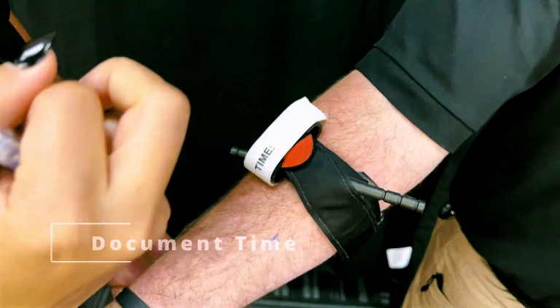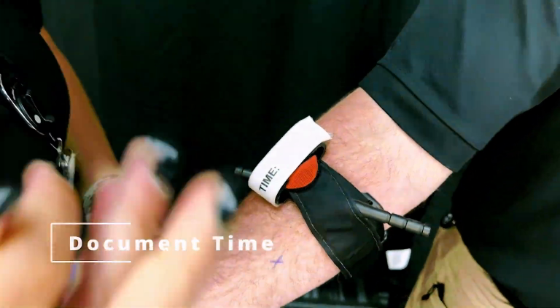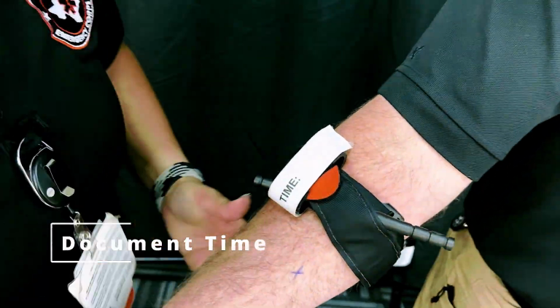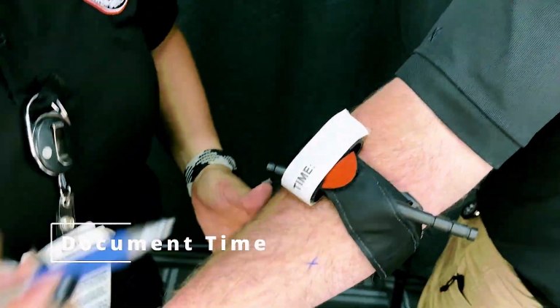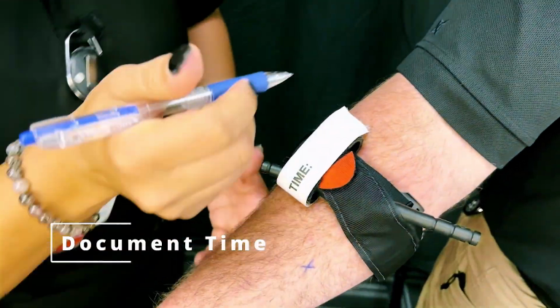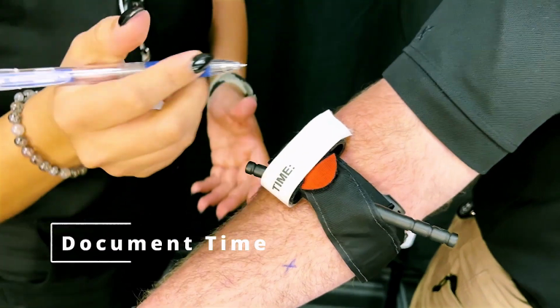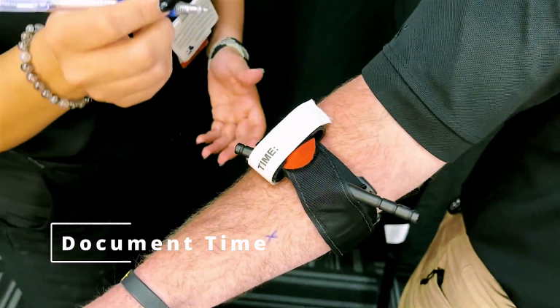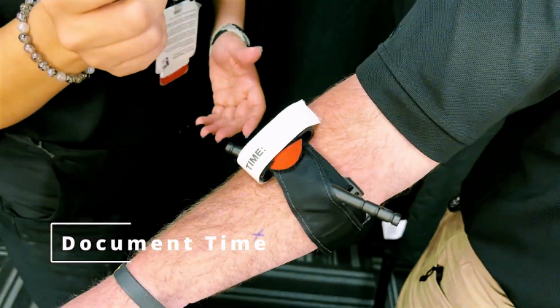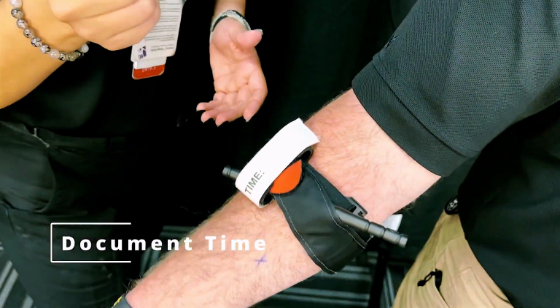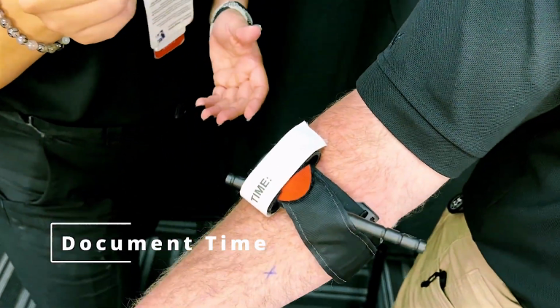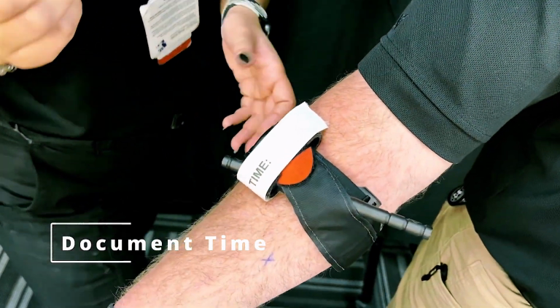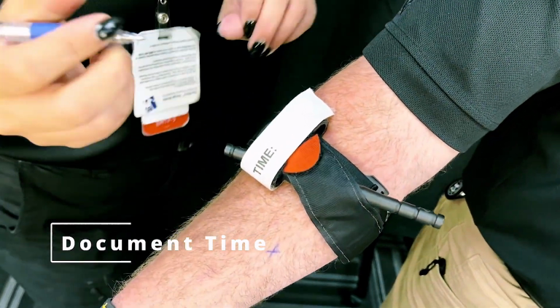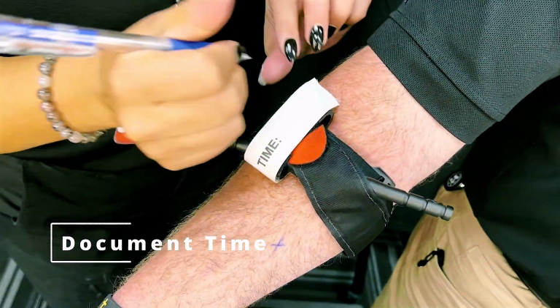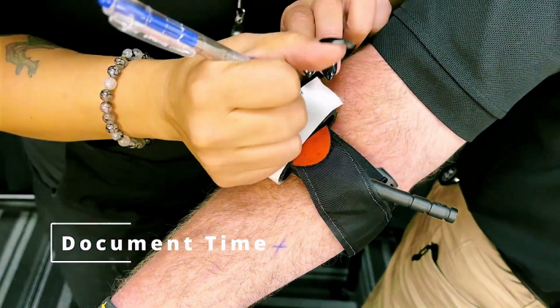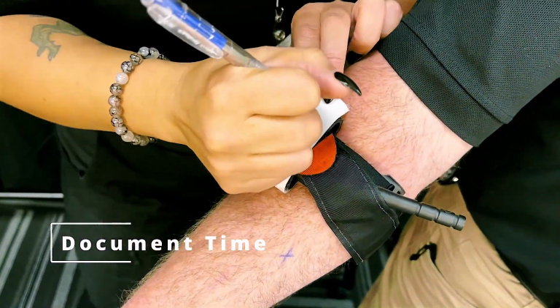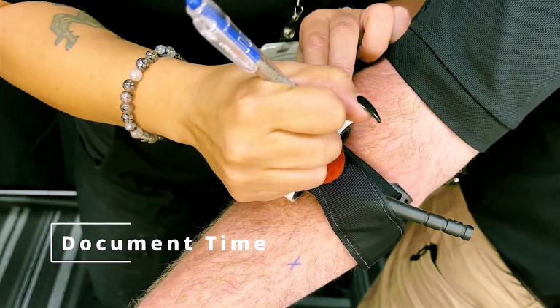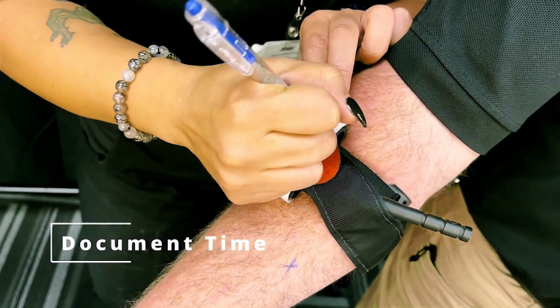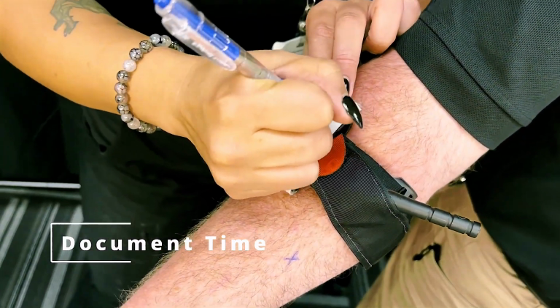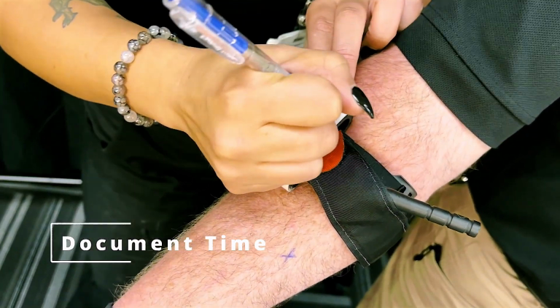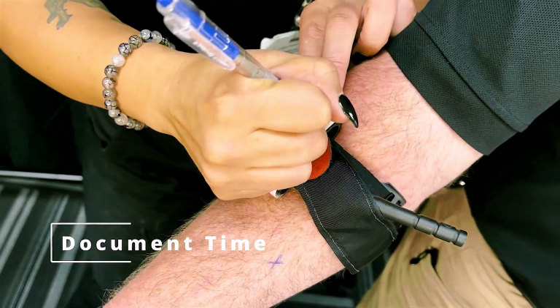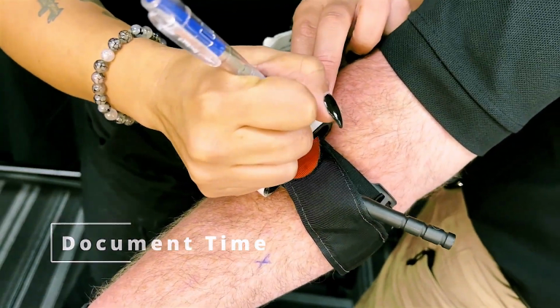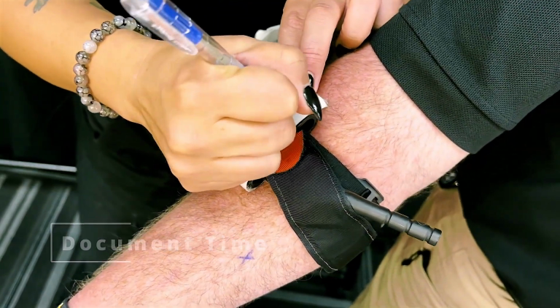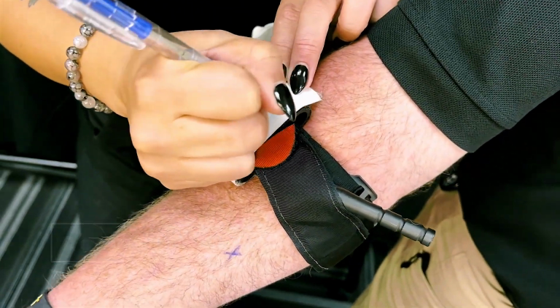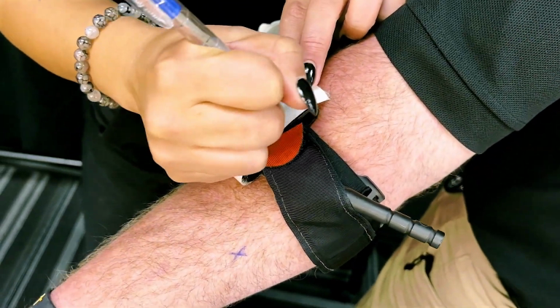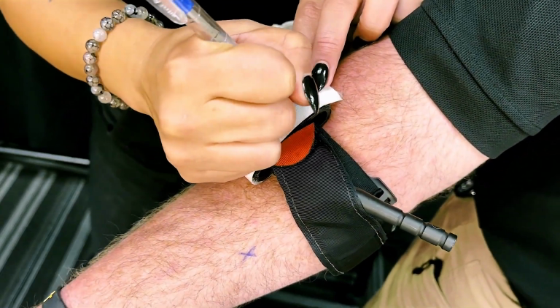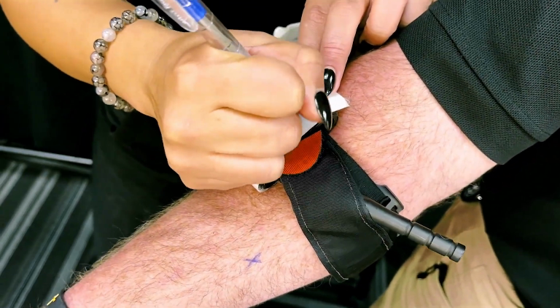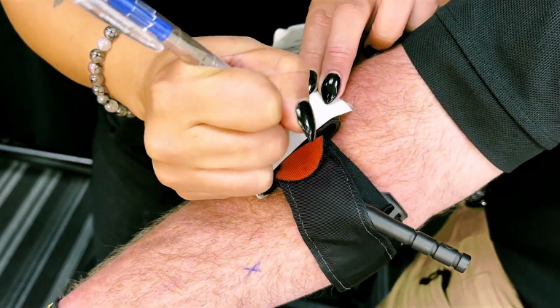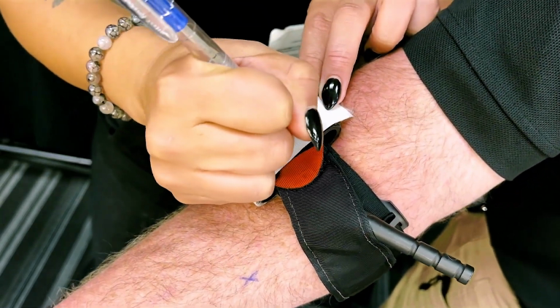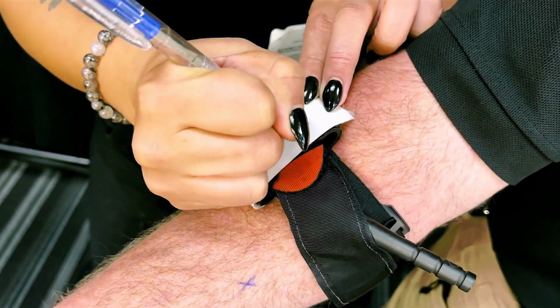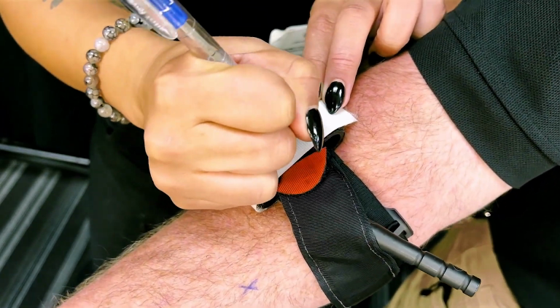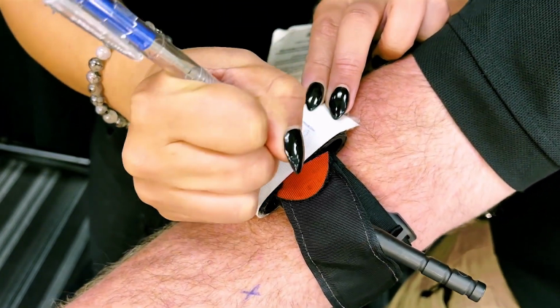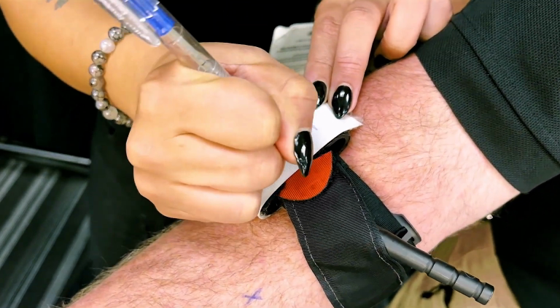Finally, document the time of application. The receiving hospital staff needs to know how long the tourniquet has been applied.